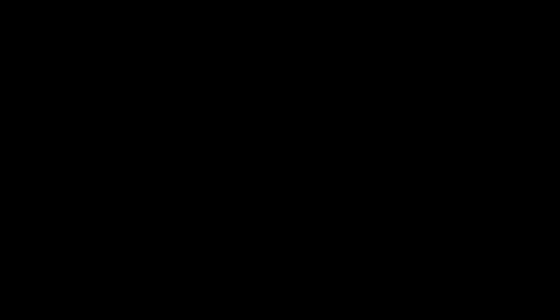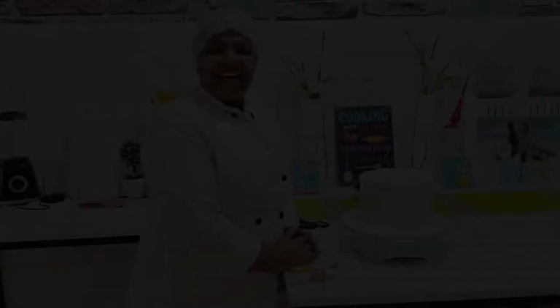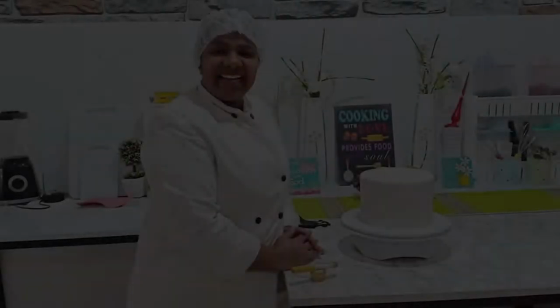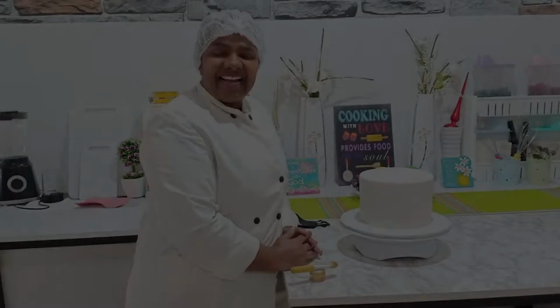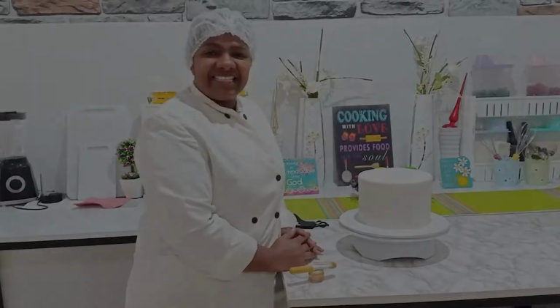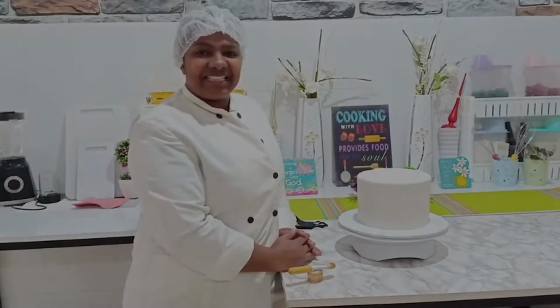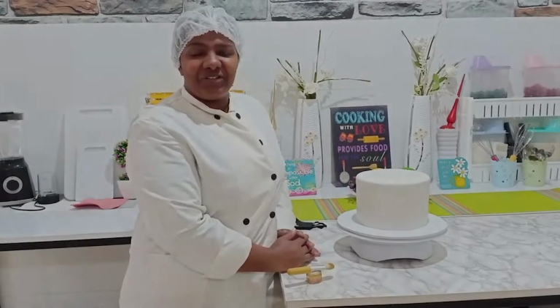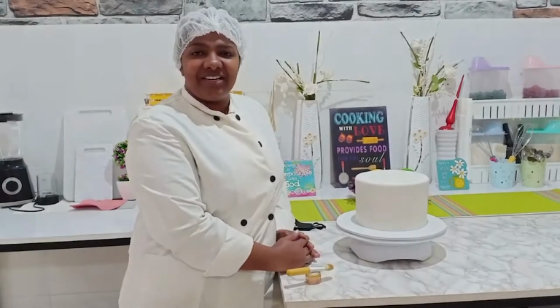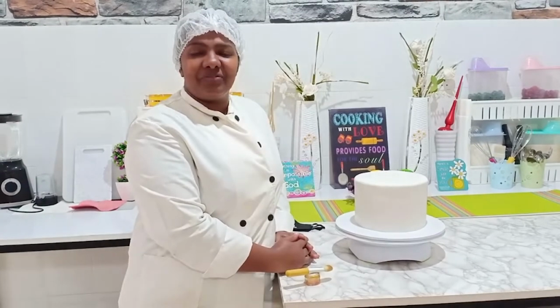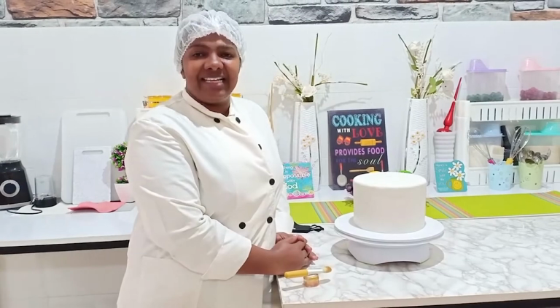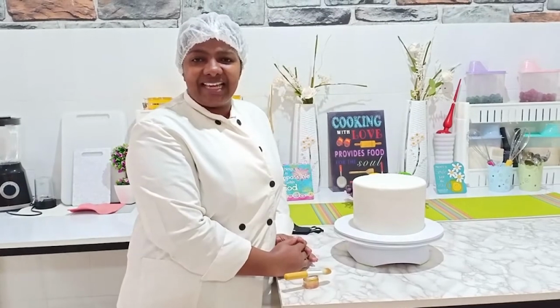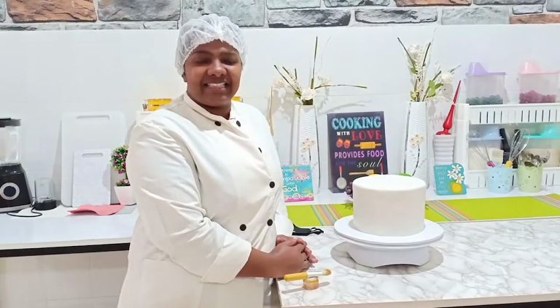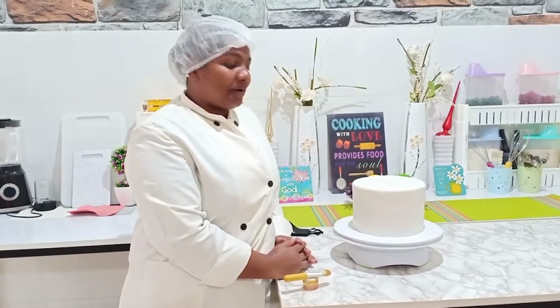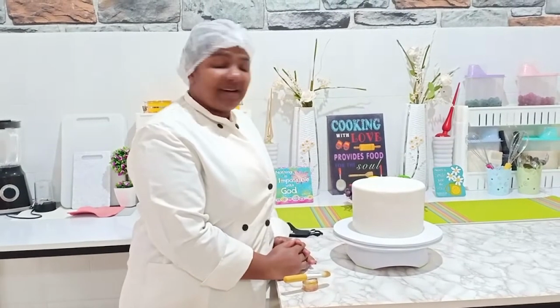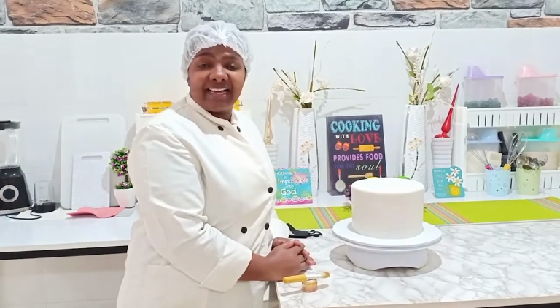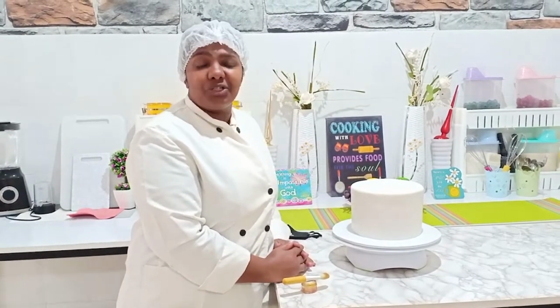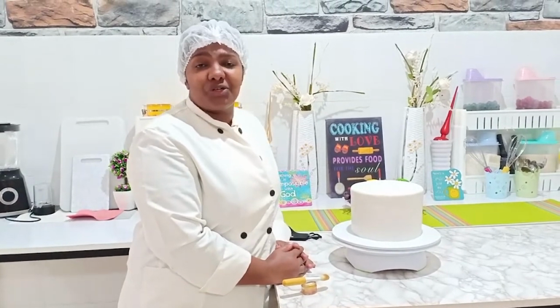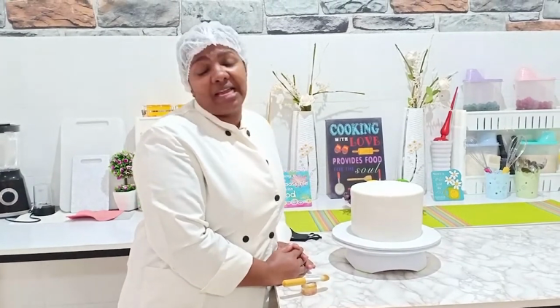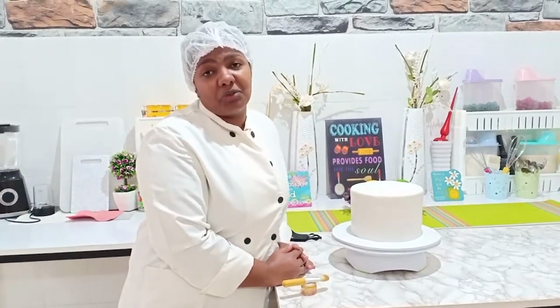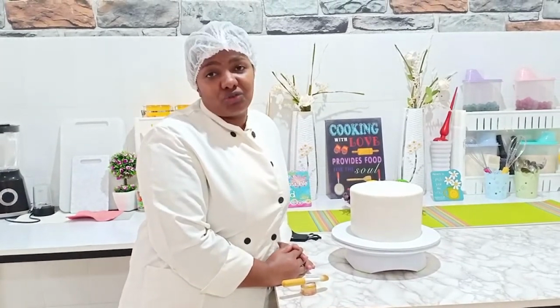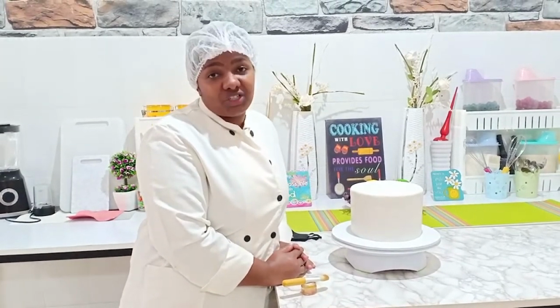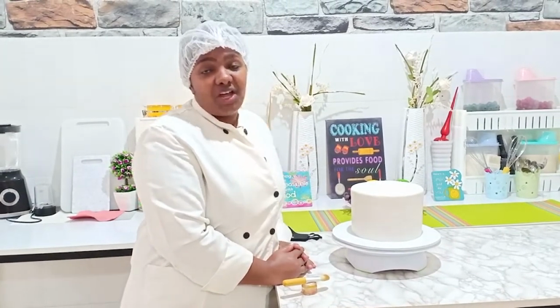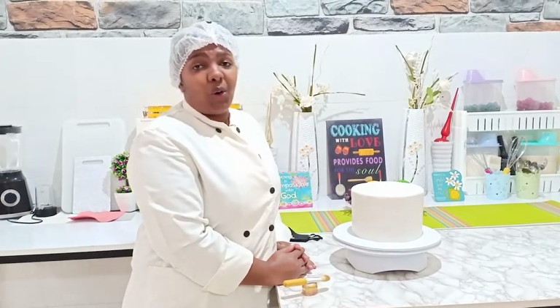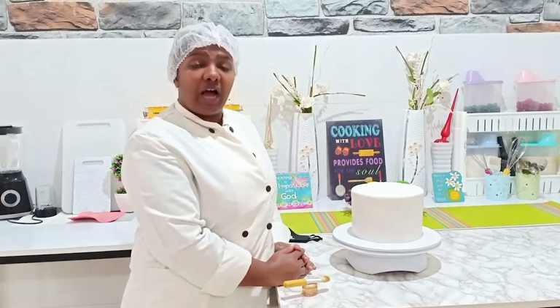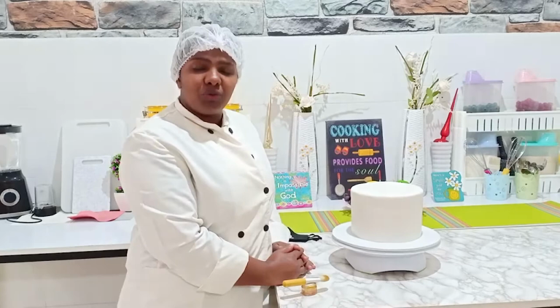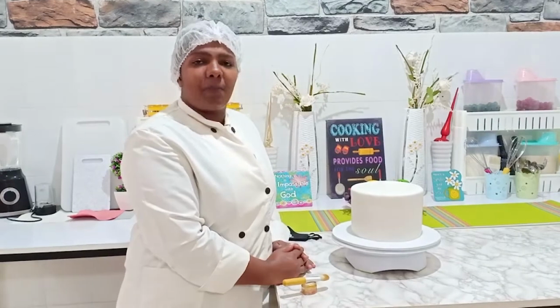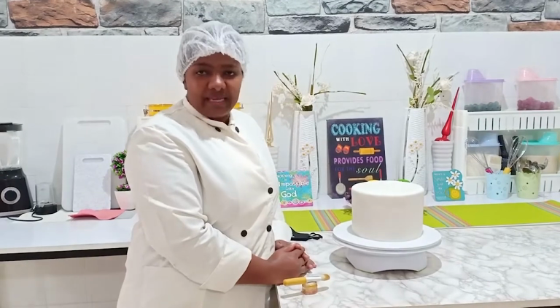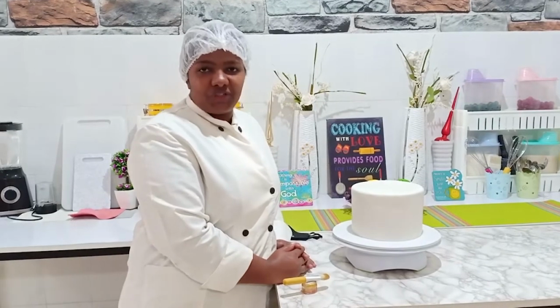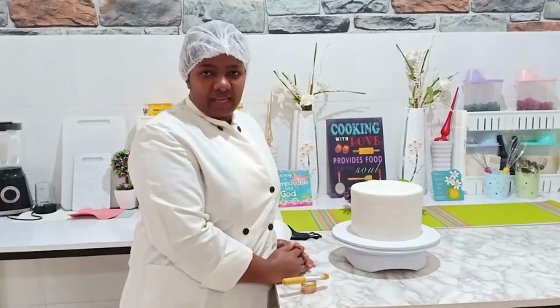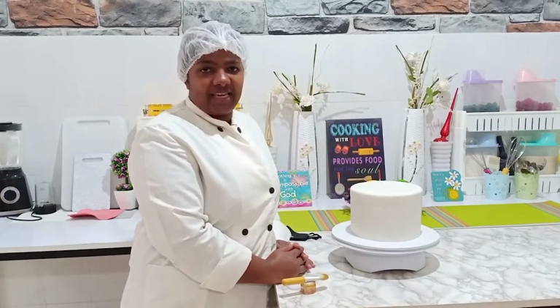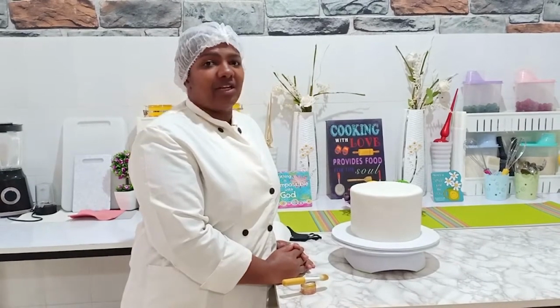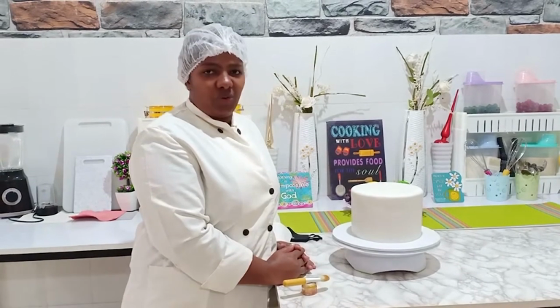Hi guys, this is Leon Terry of Tehillah Cakes and I'm back again to show you a demonstration on how to paint your cake in gold.